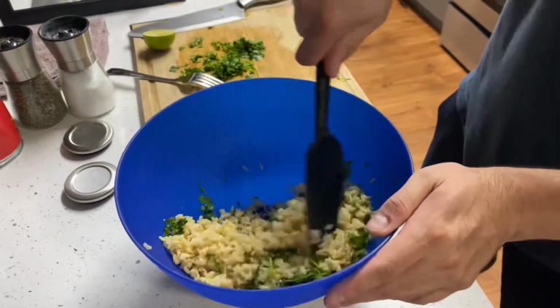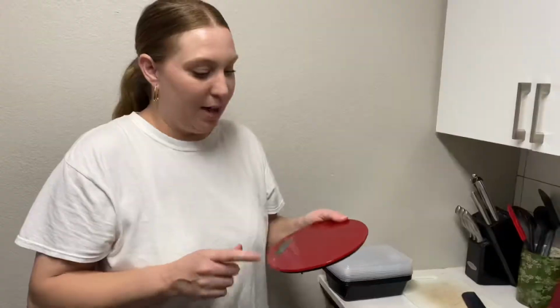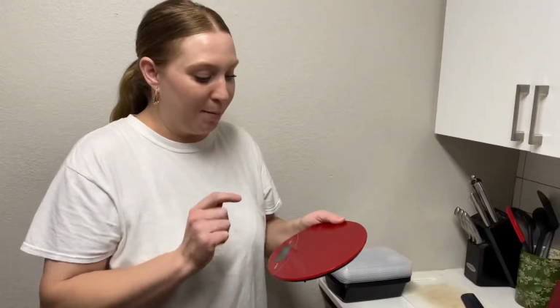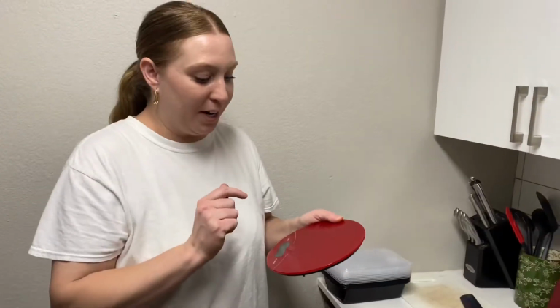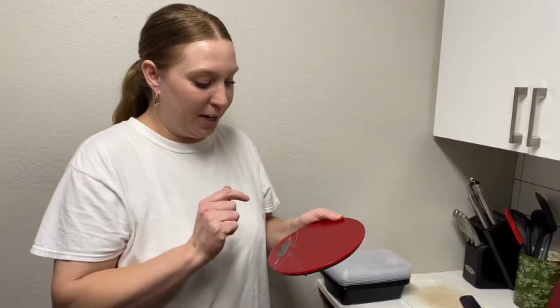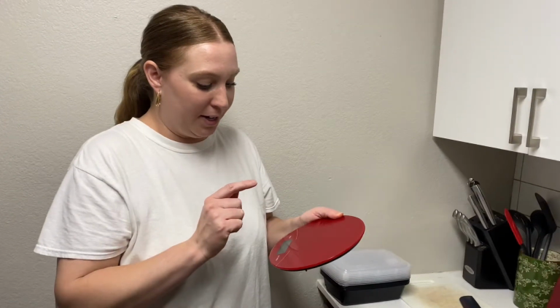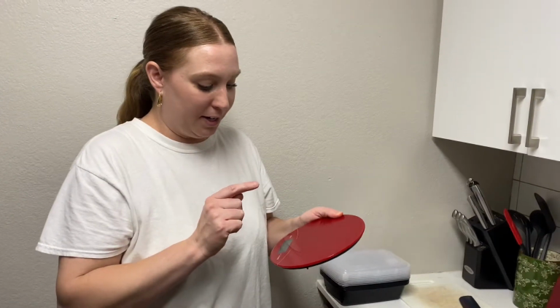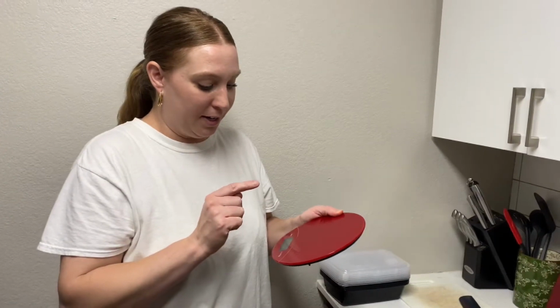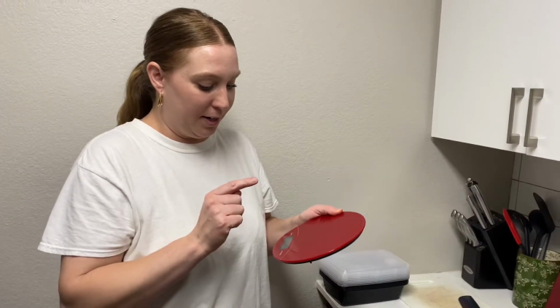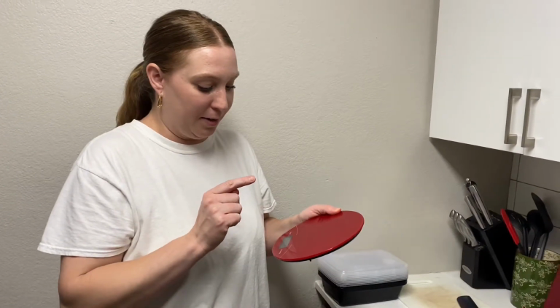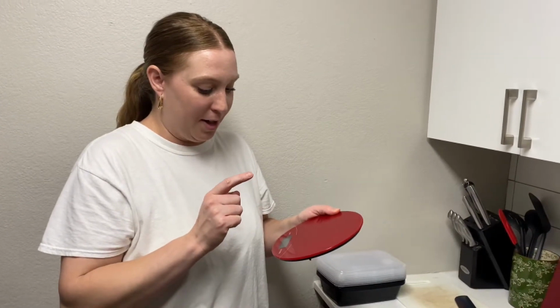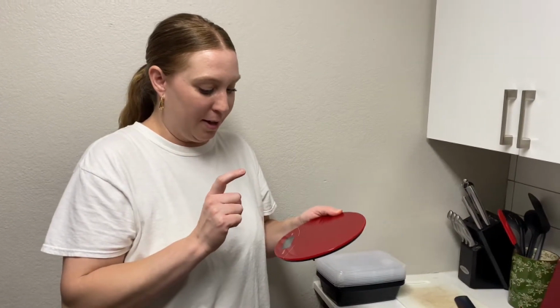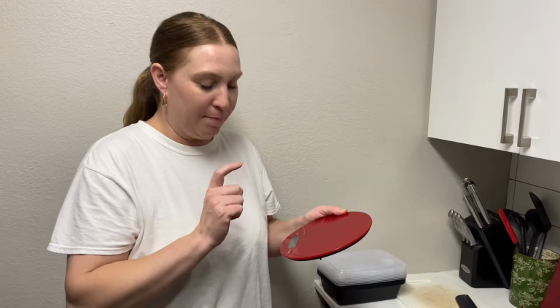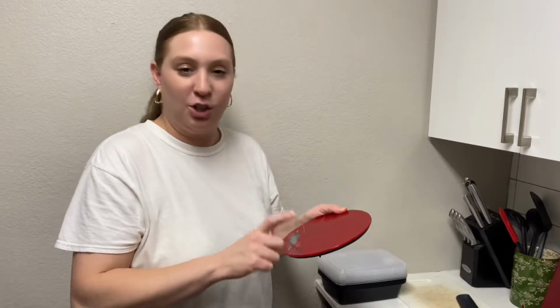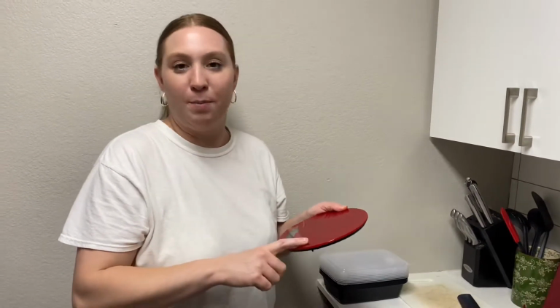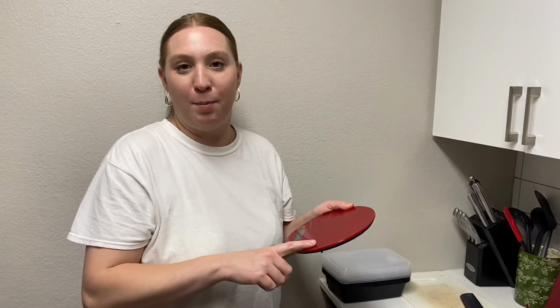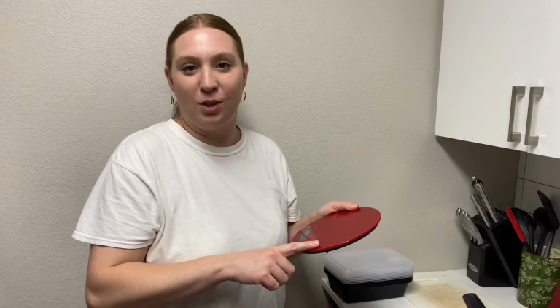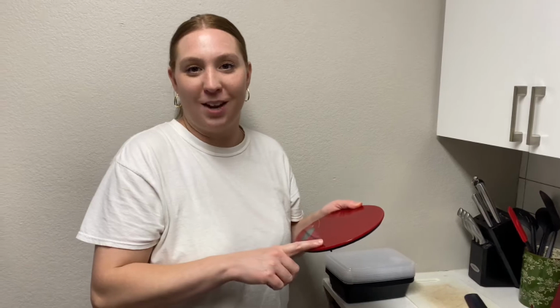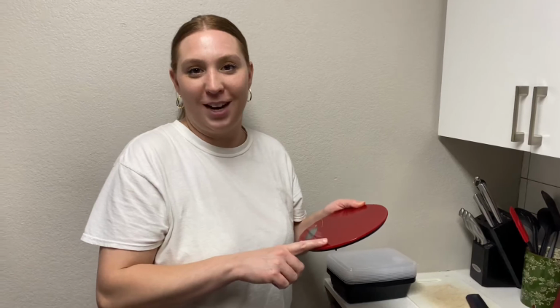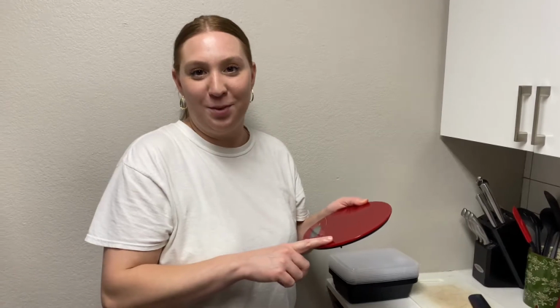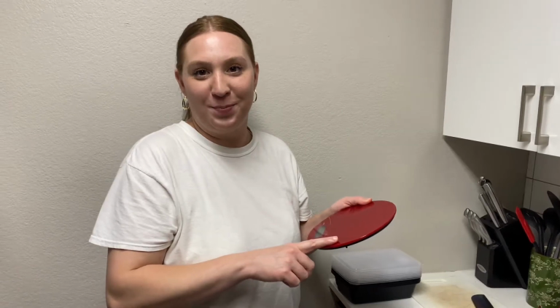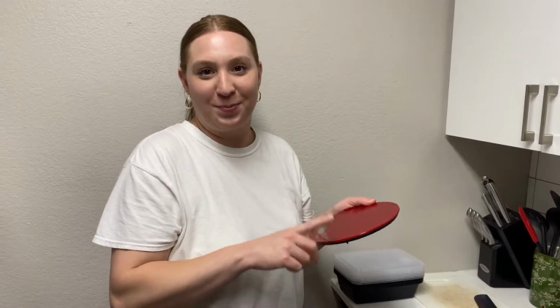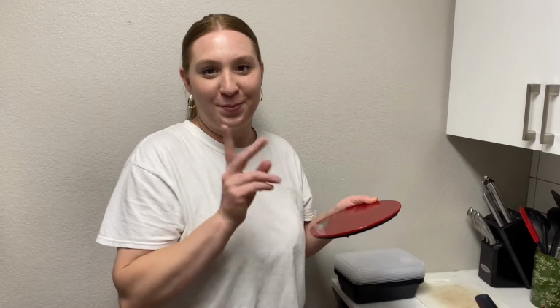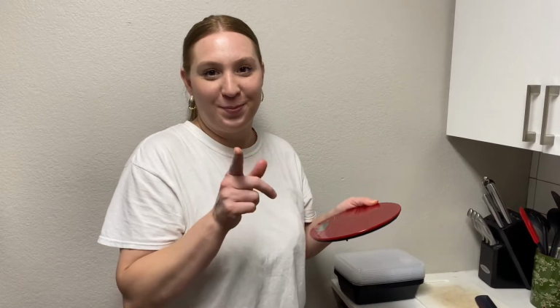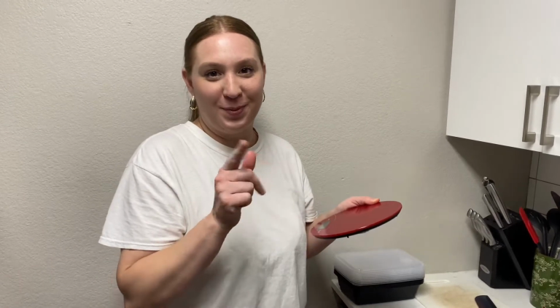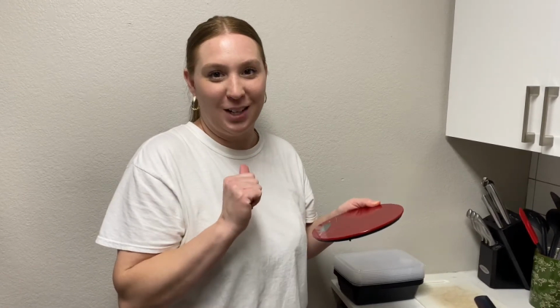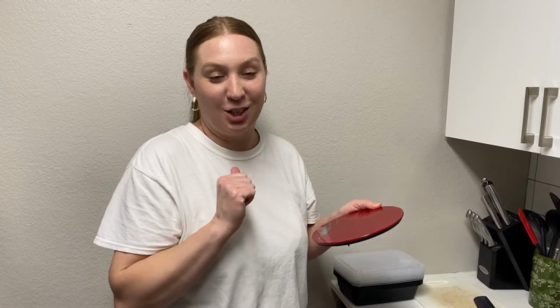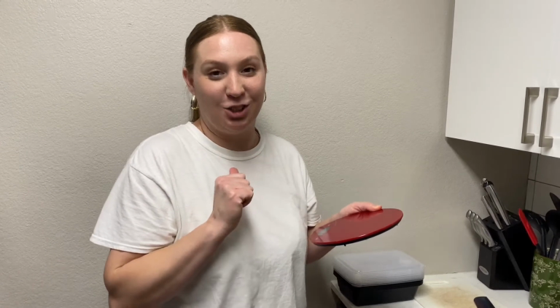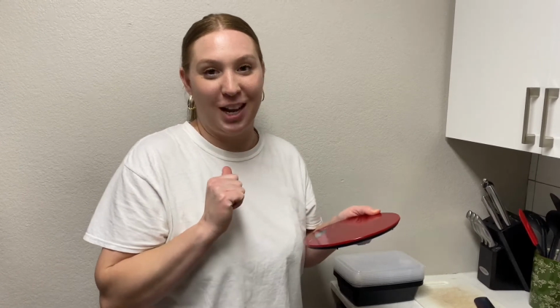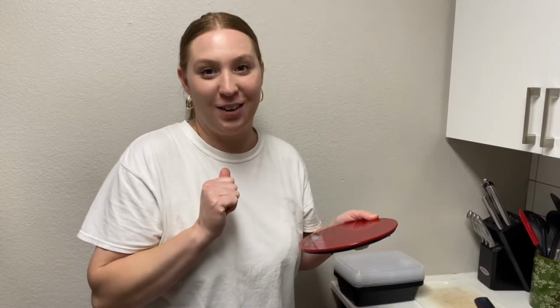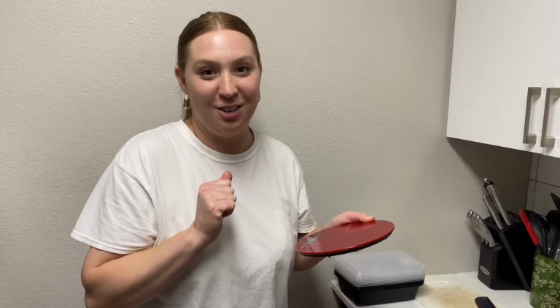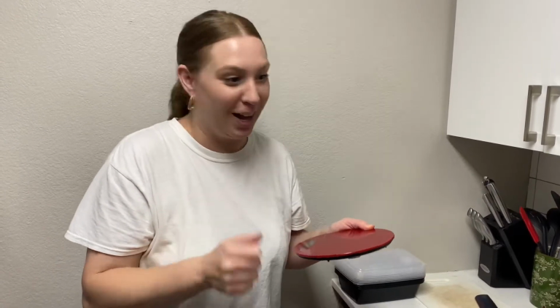I'm going to measure my bowls out now, so I'll show you how we do that.